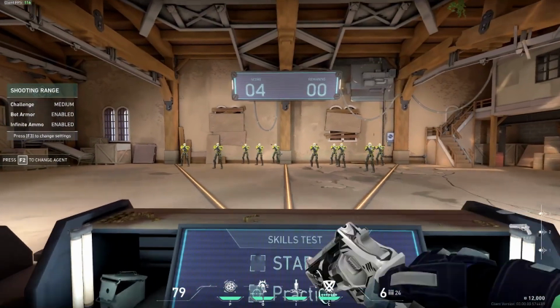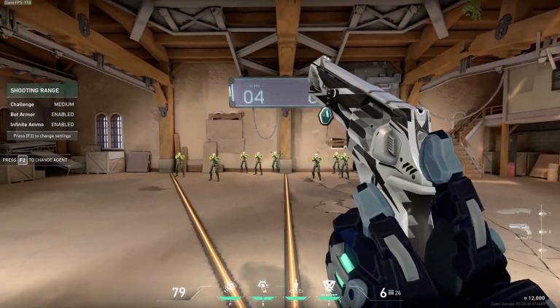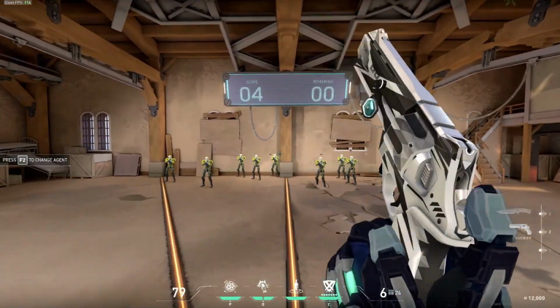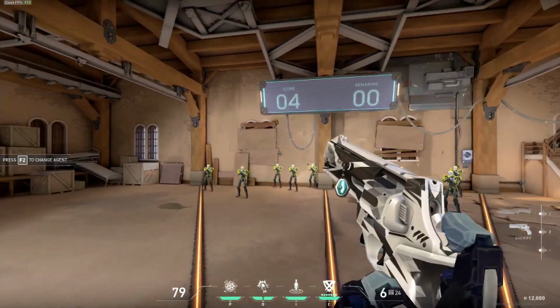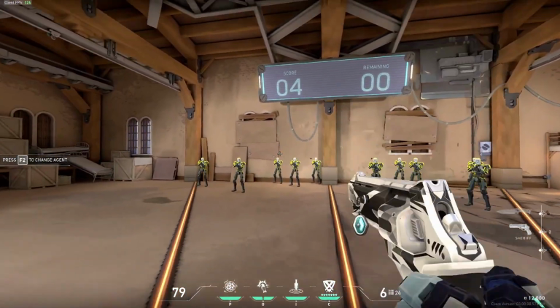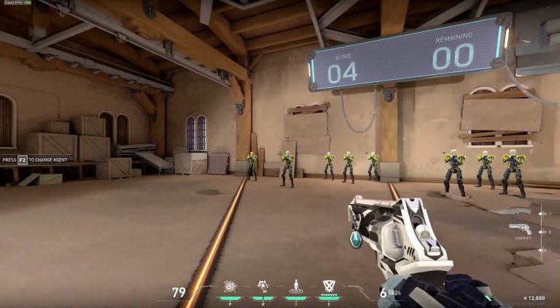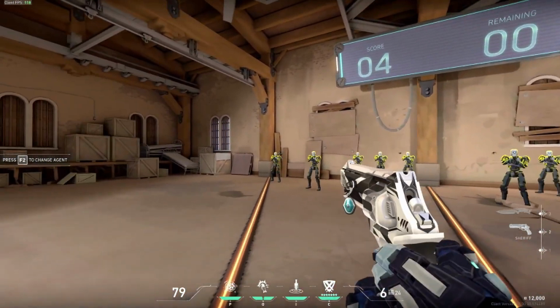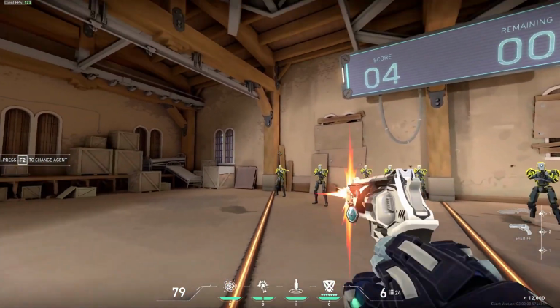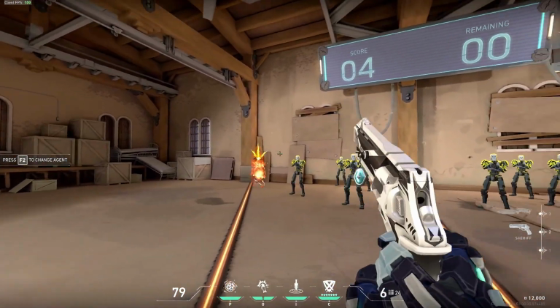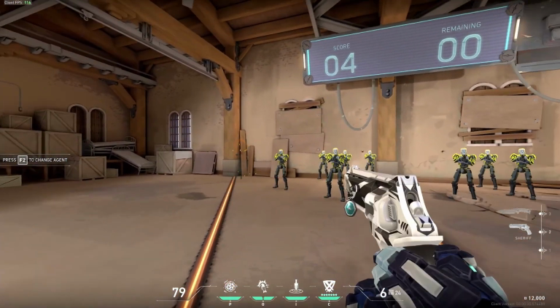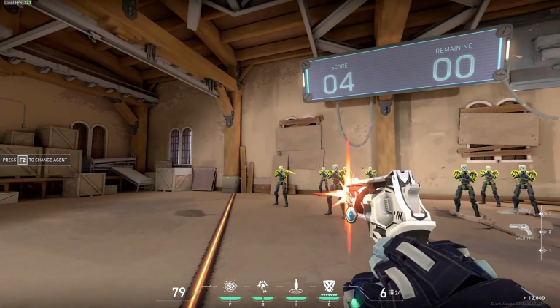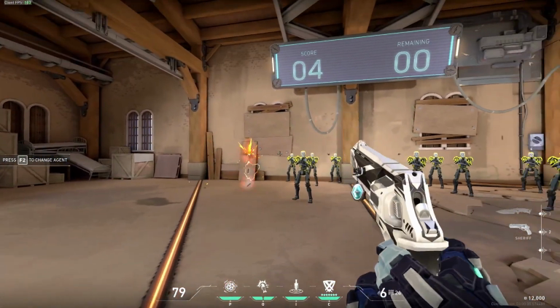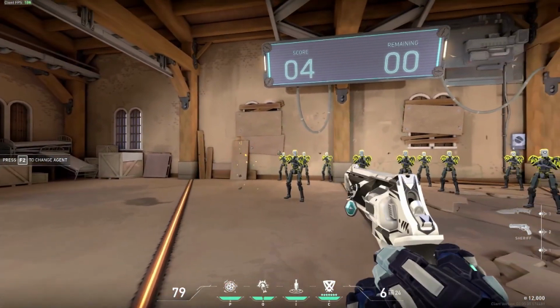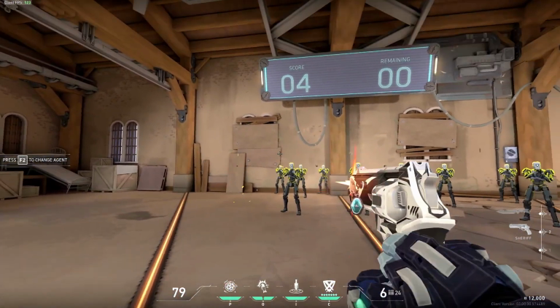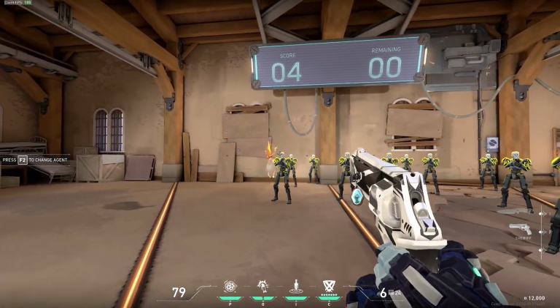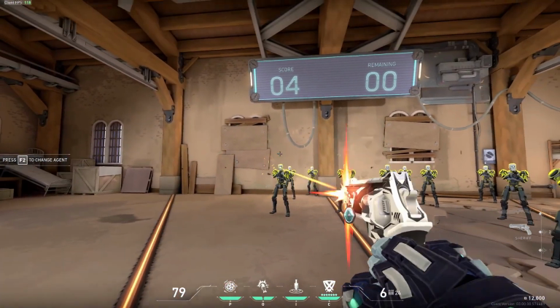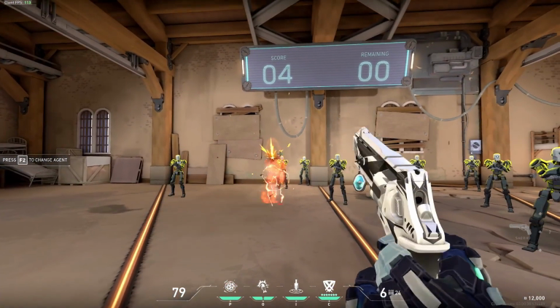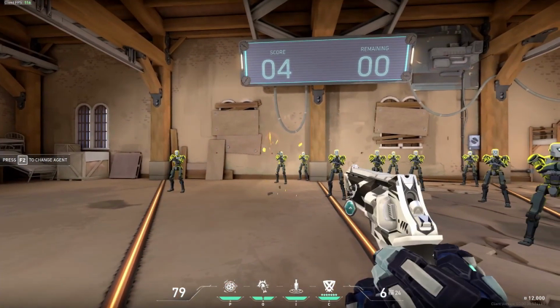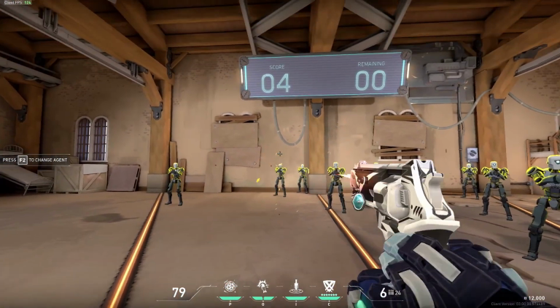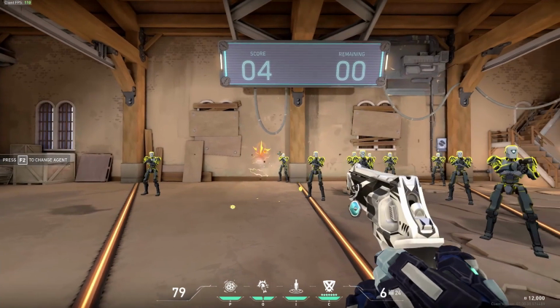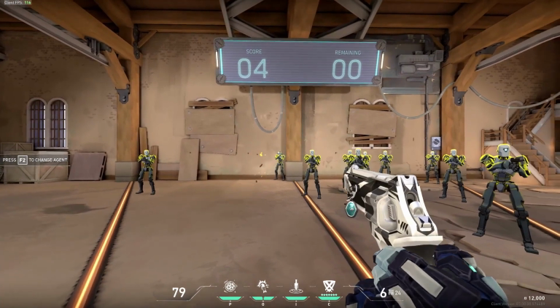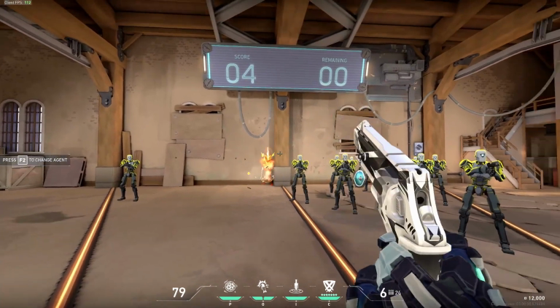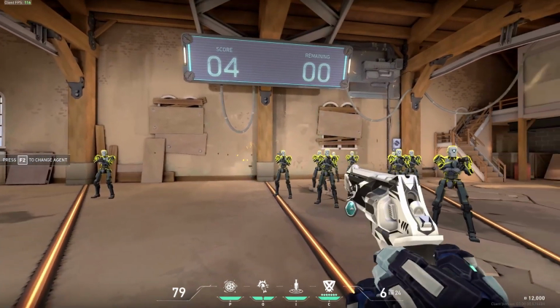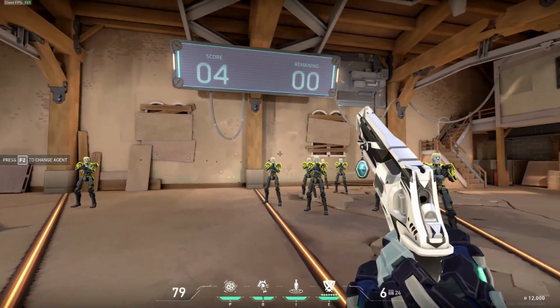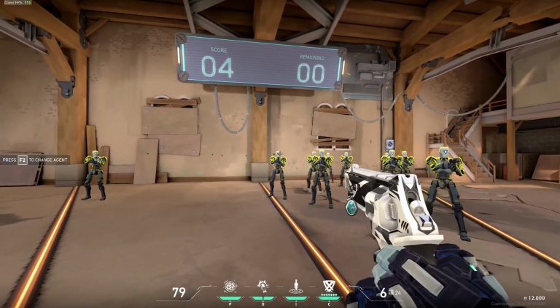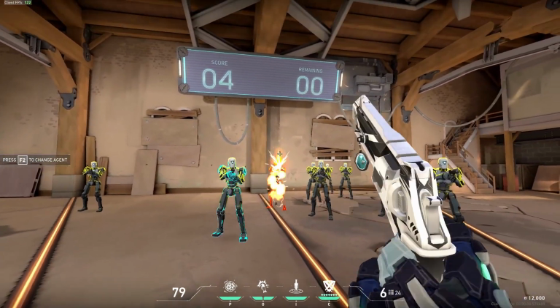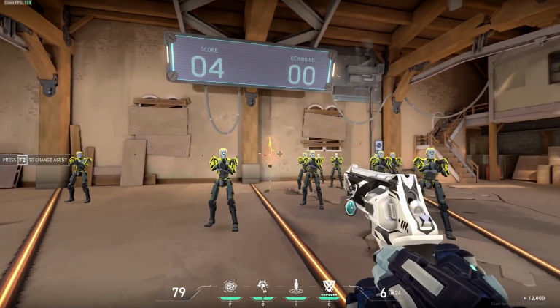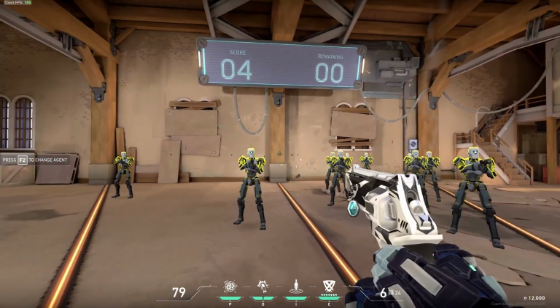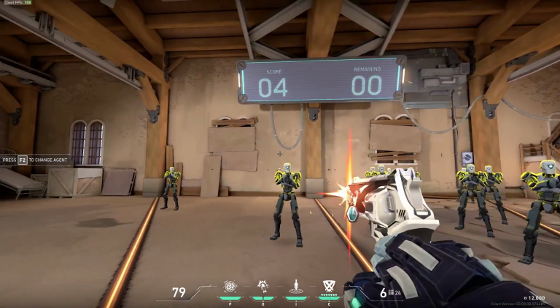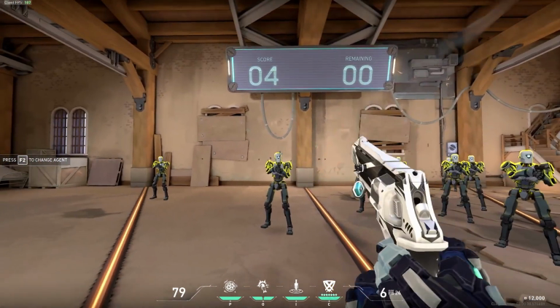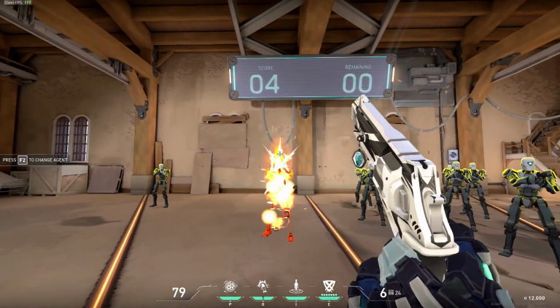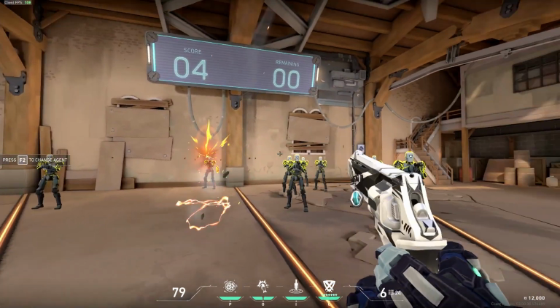For the first exercise, just keep tapping heads, left to right, and right to left. Get closer to the bots if you have to.